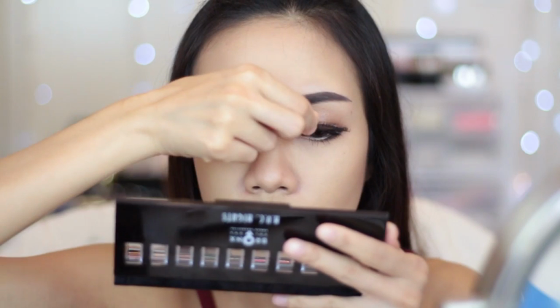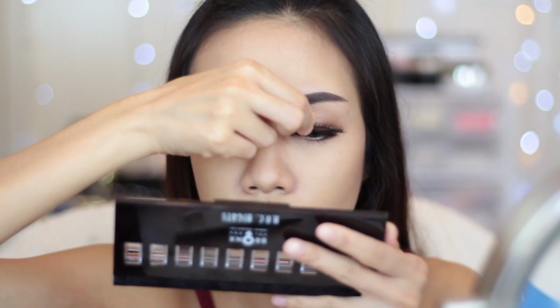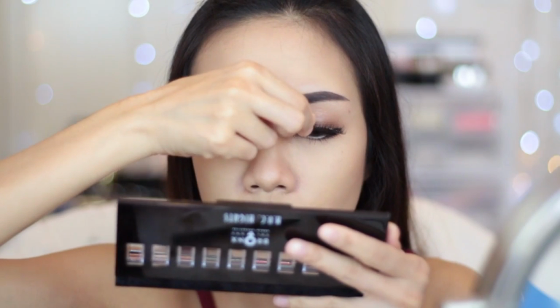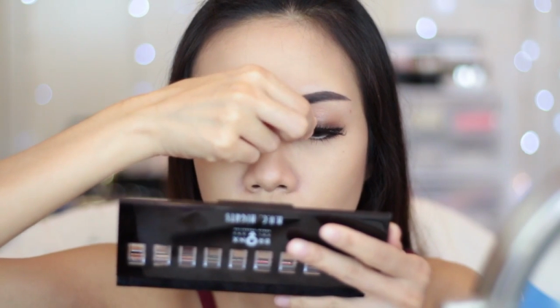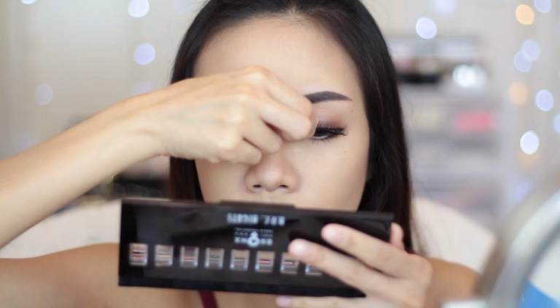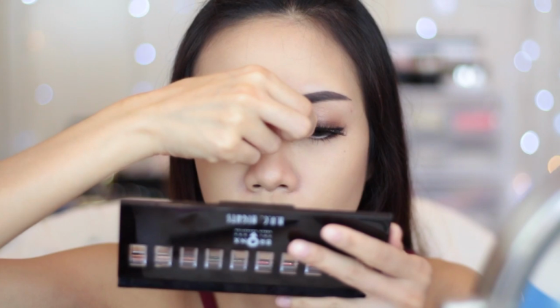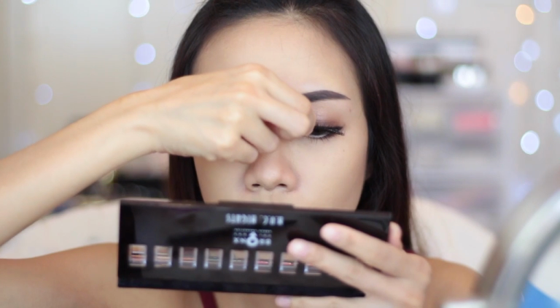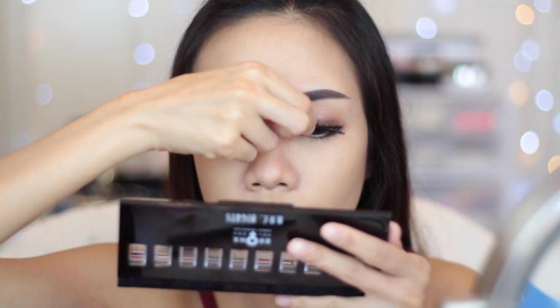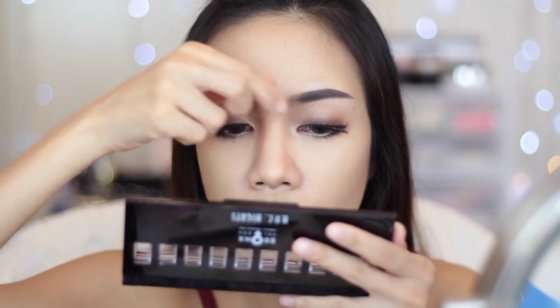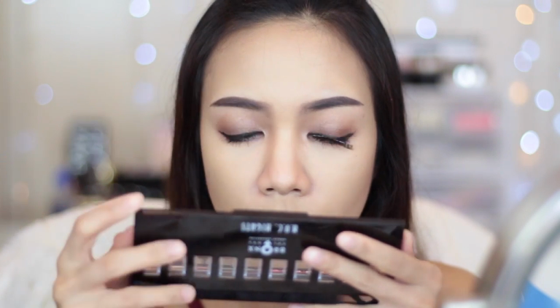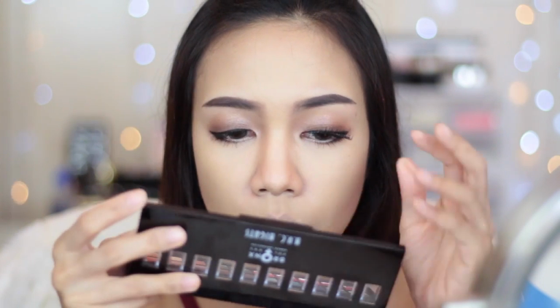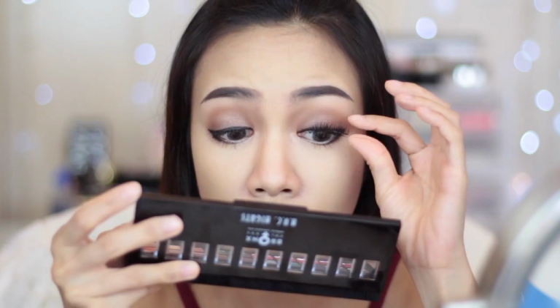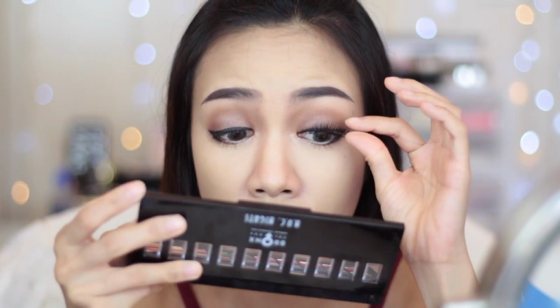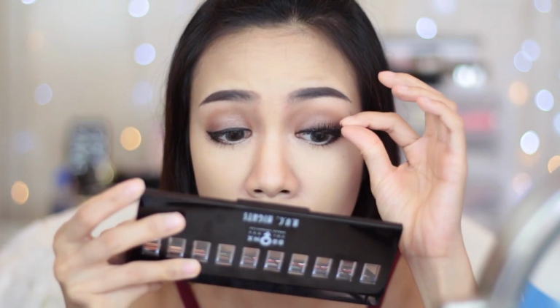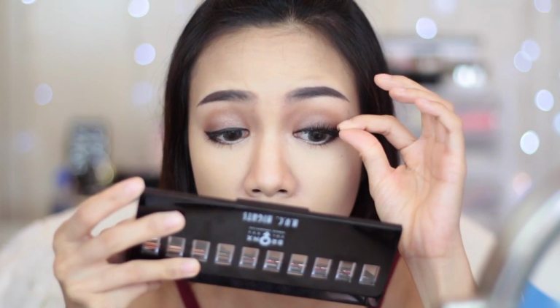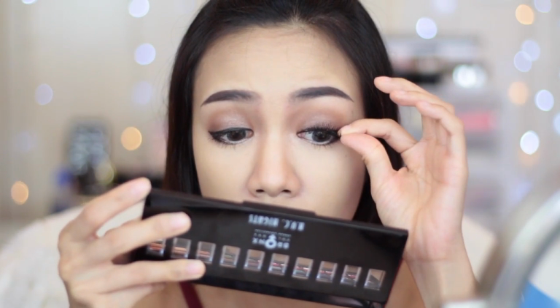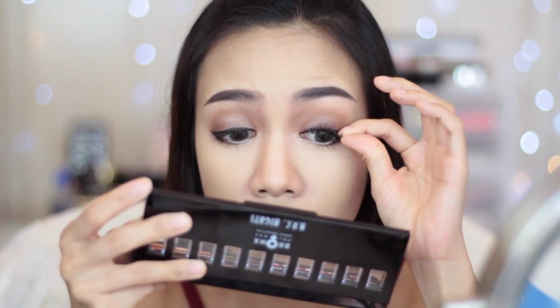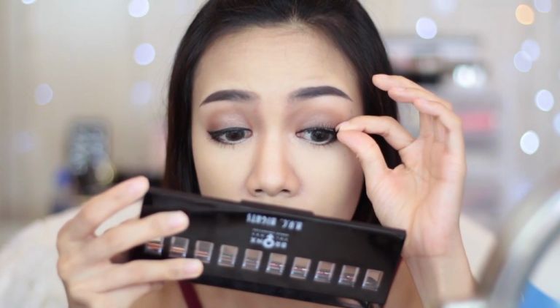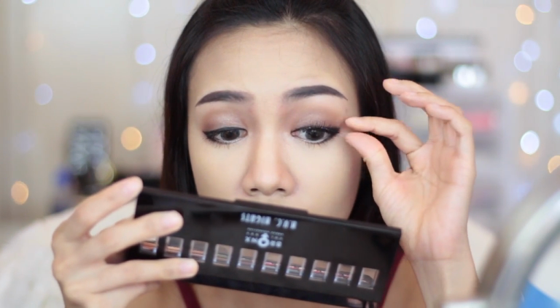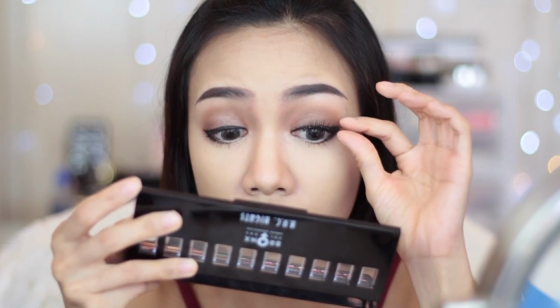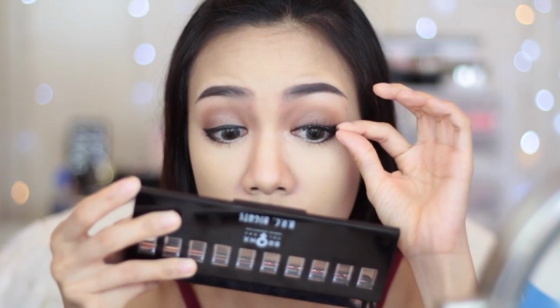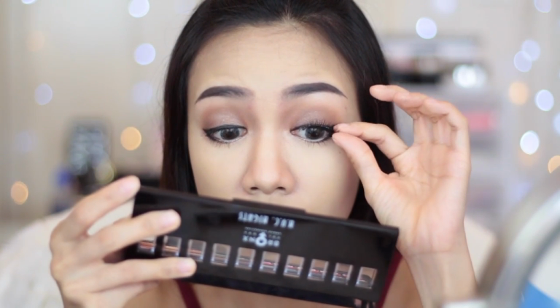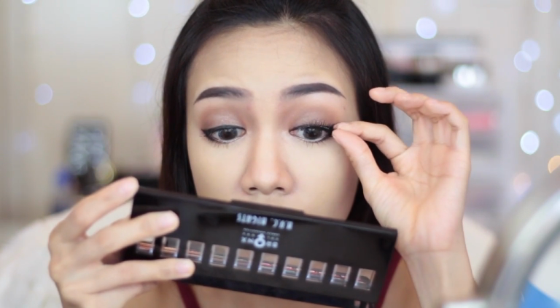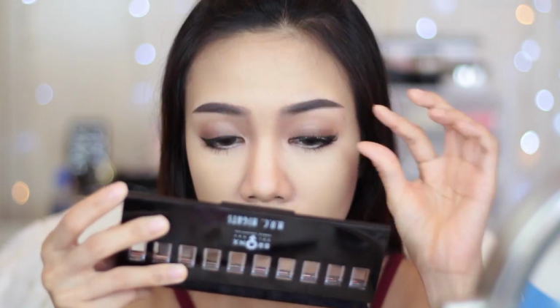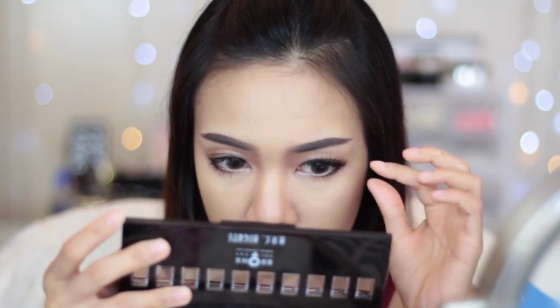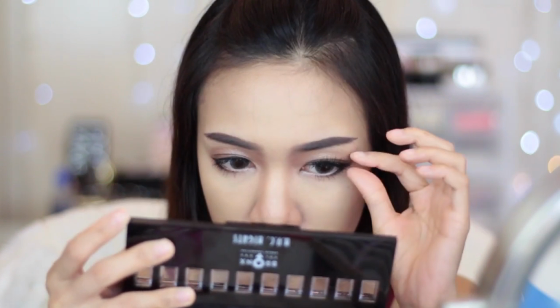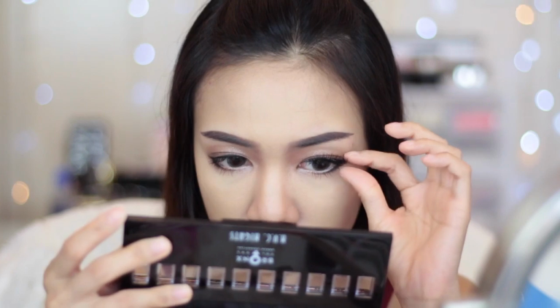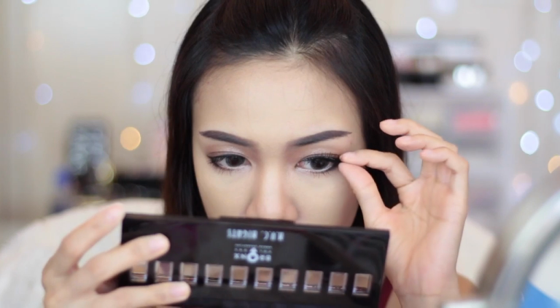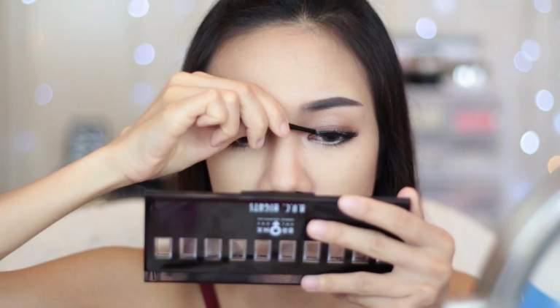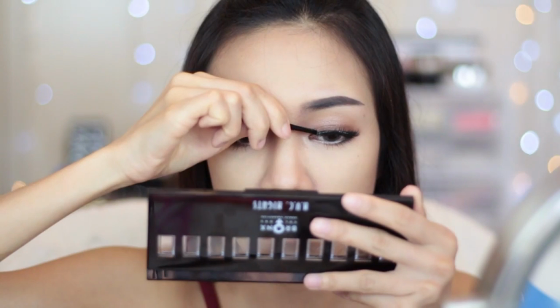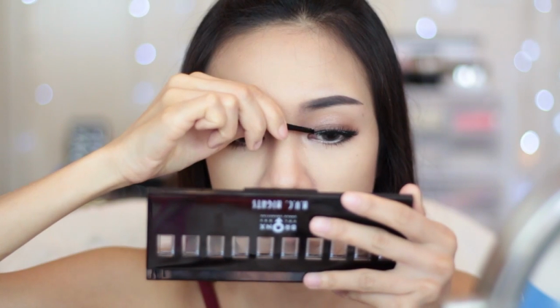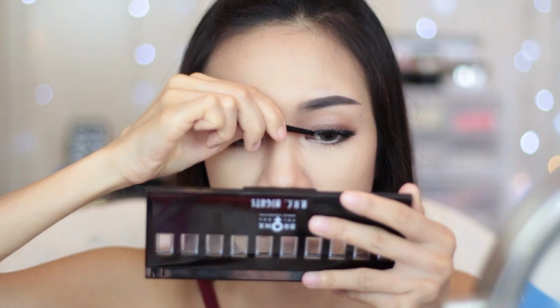This is optional, but today I feel like I want to glam up a bit so I decided to put on some false eyelashes as well.